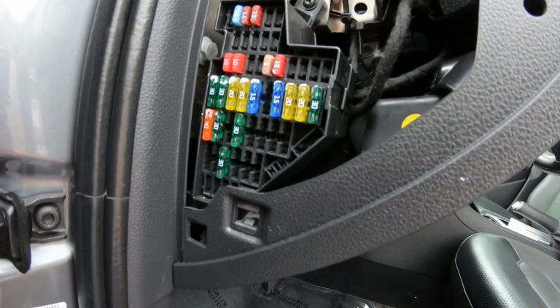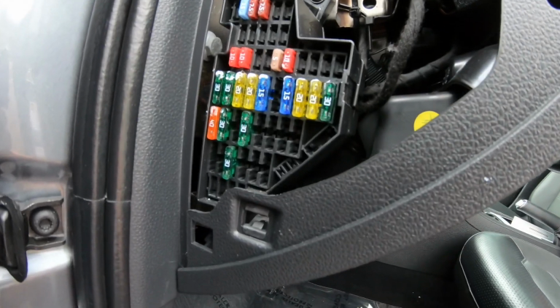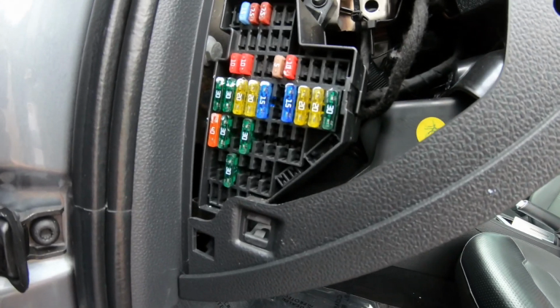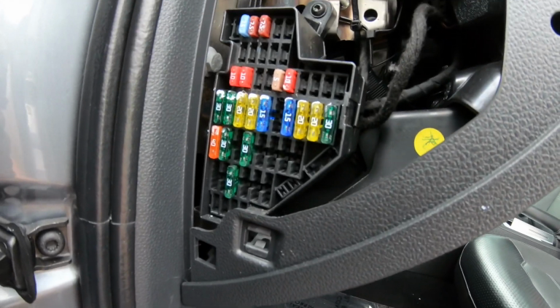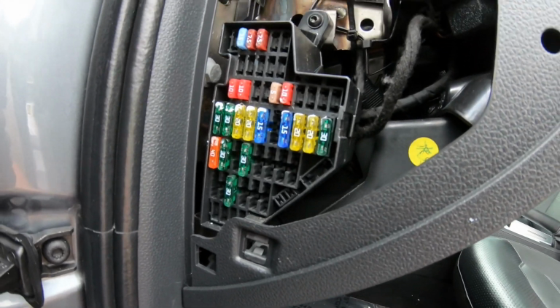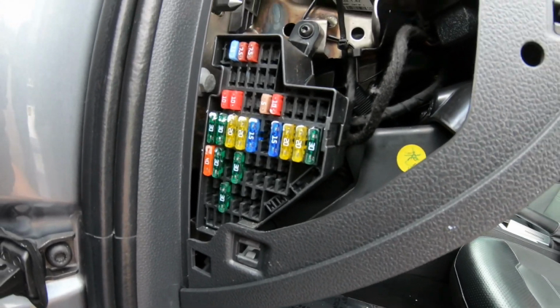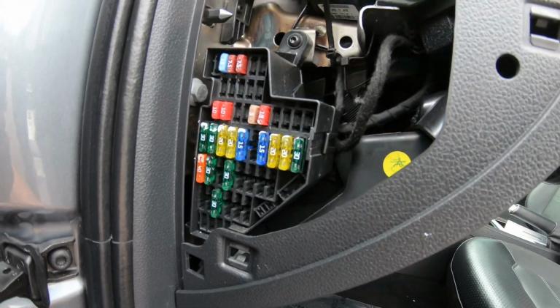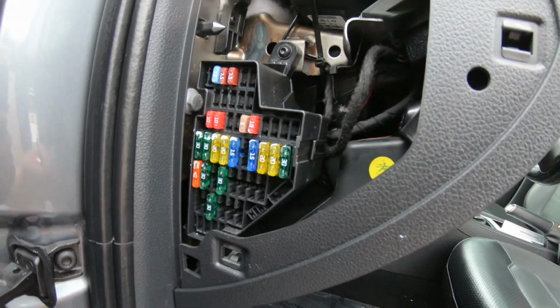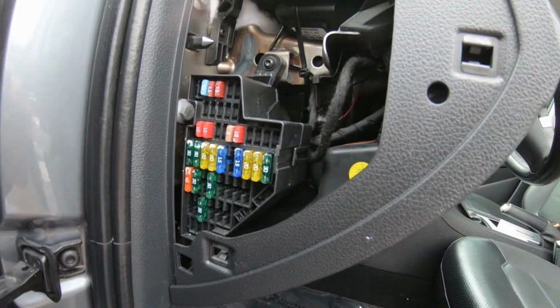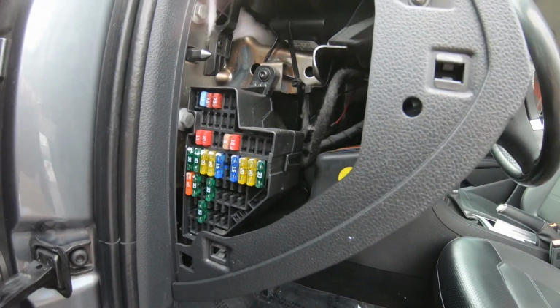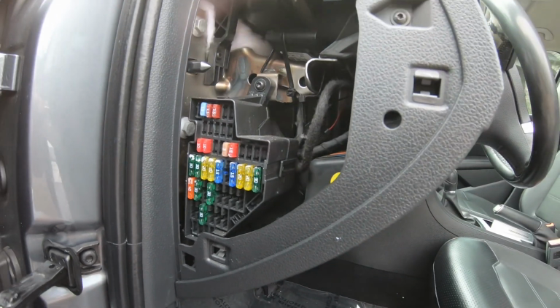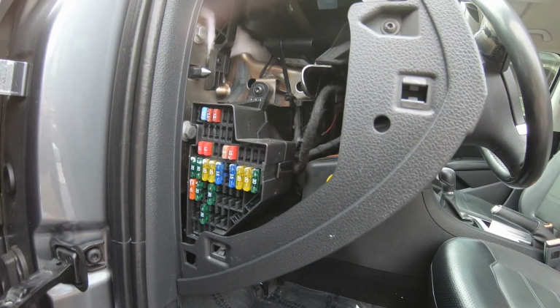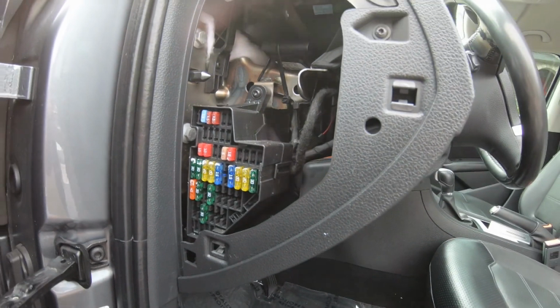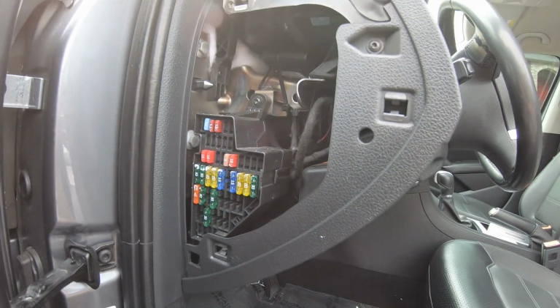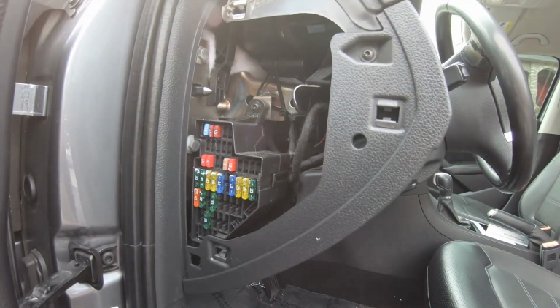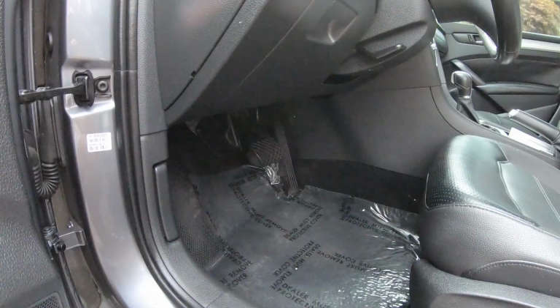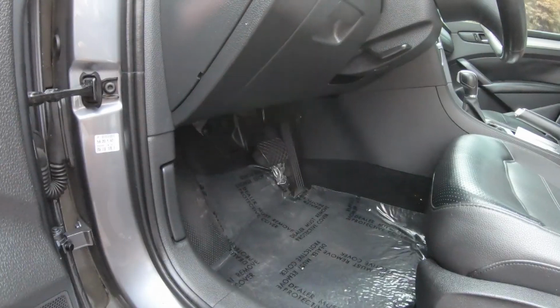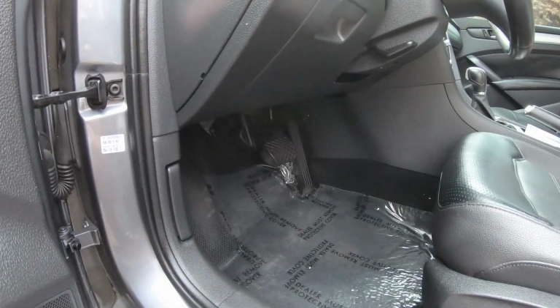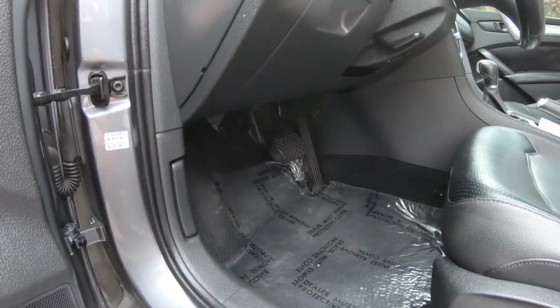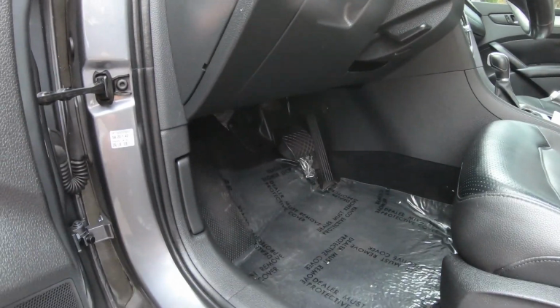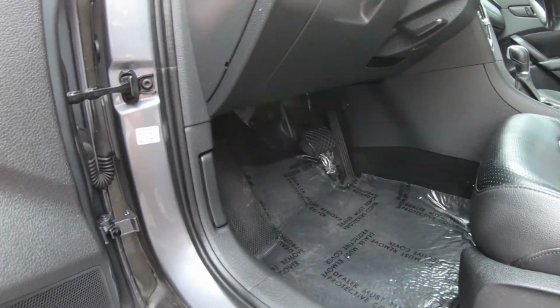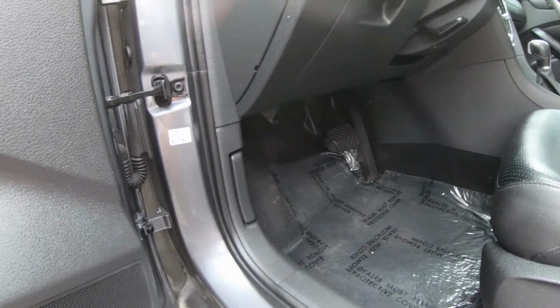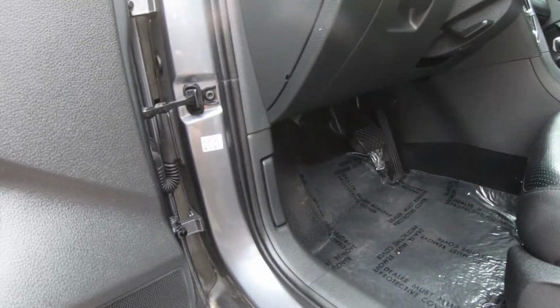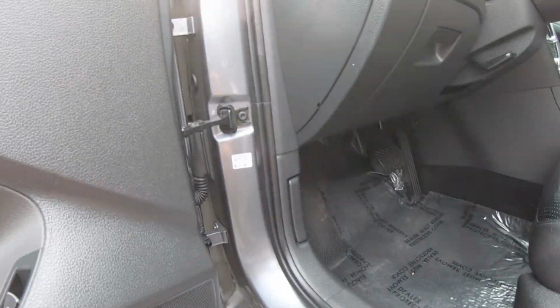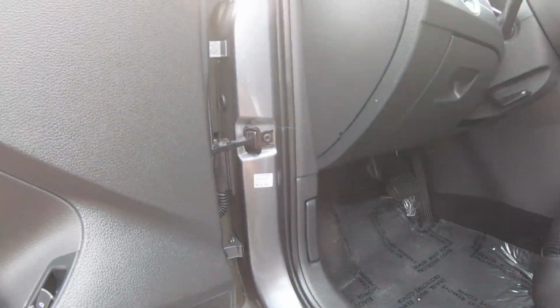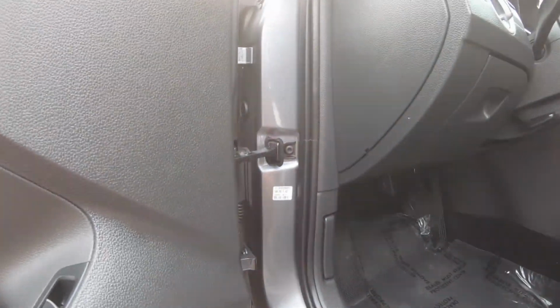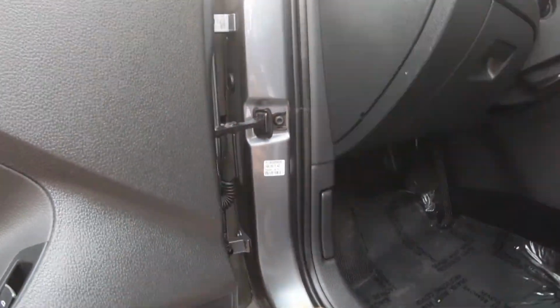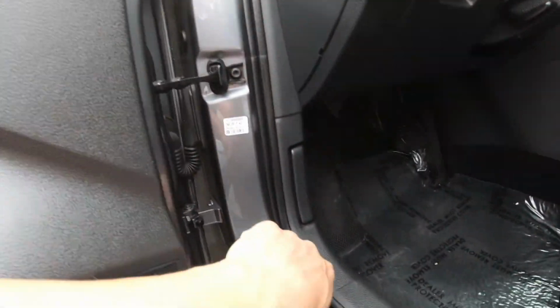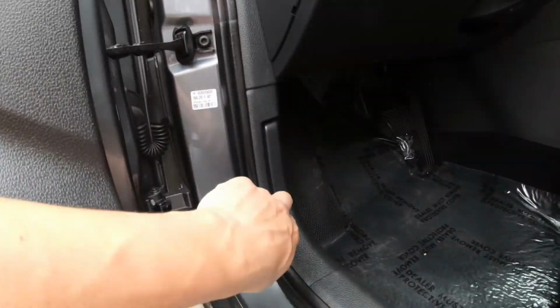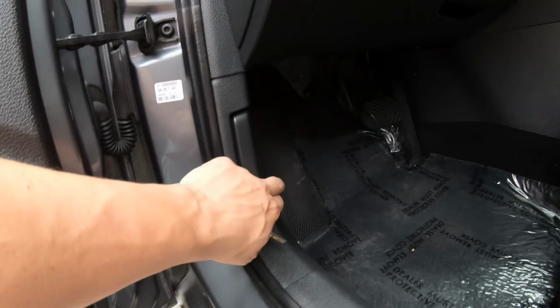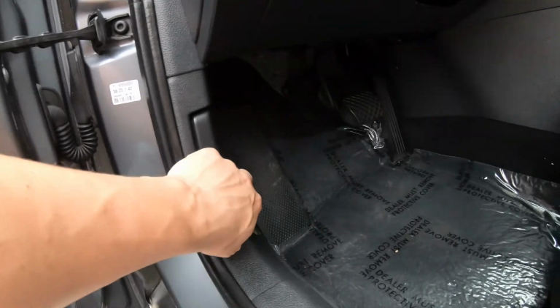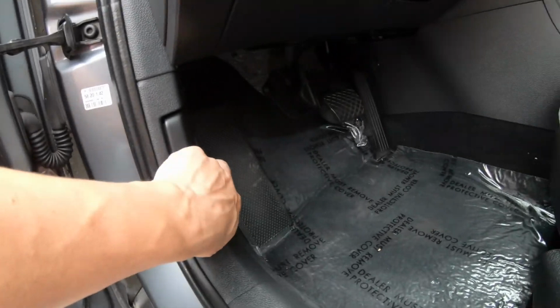That's your fuses — the first fuse box. To get to the second one, you have to open the hood.